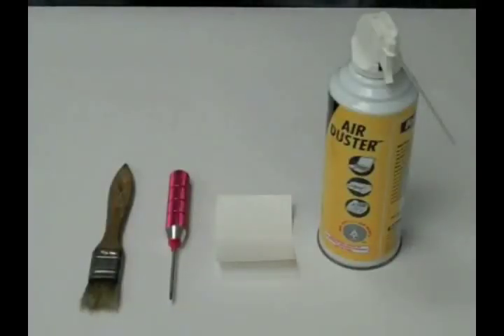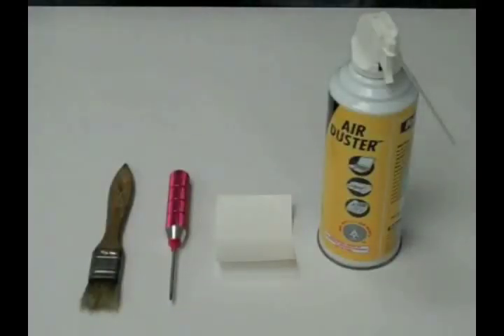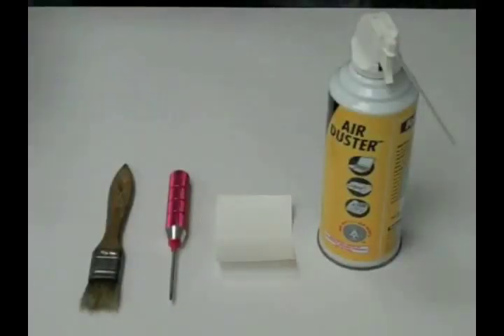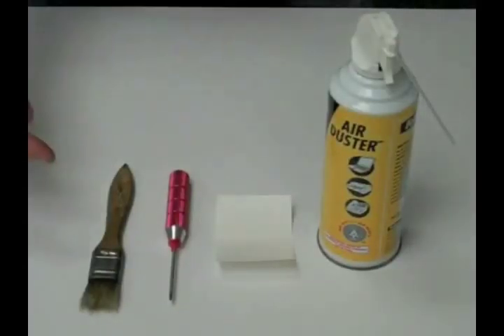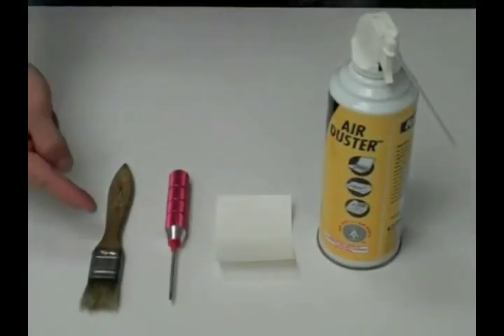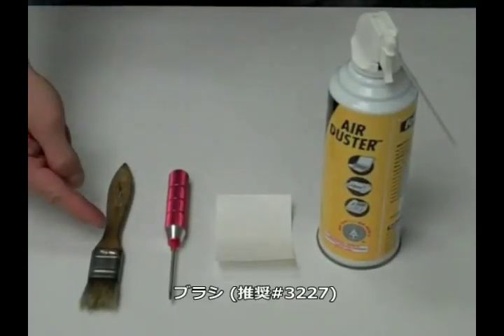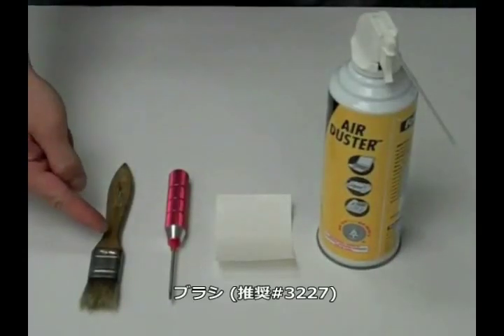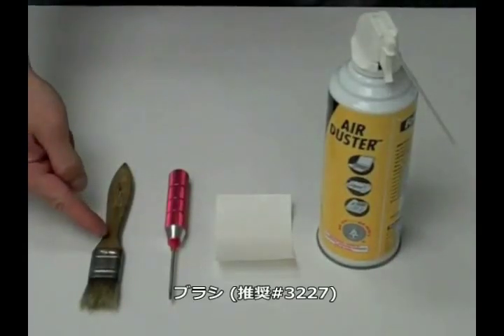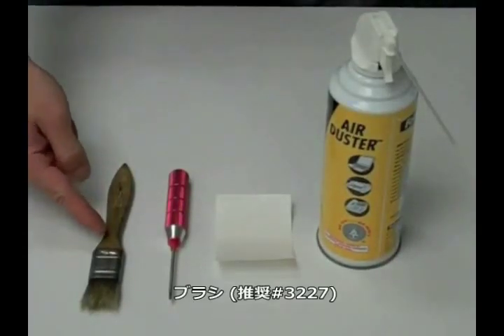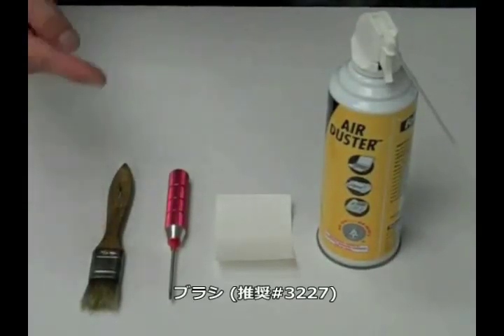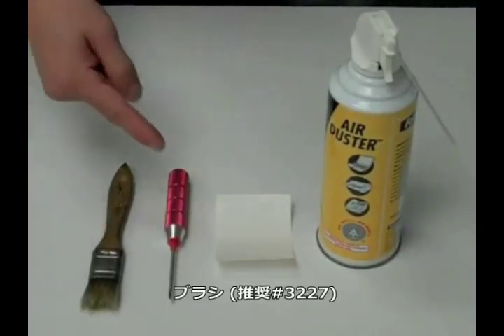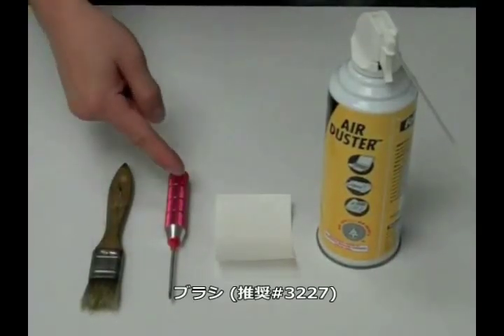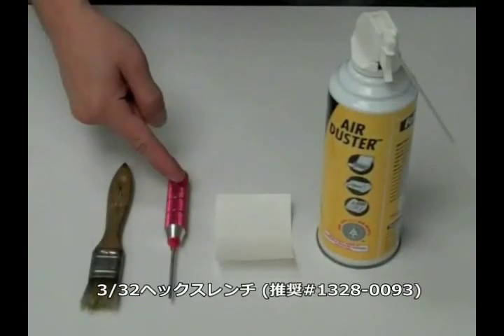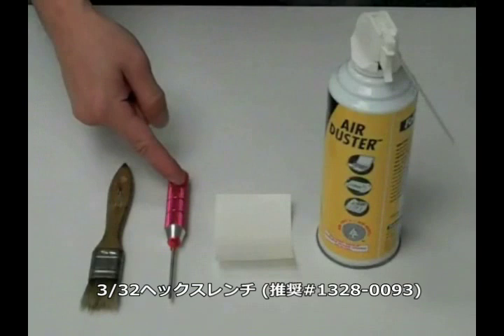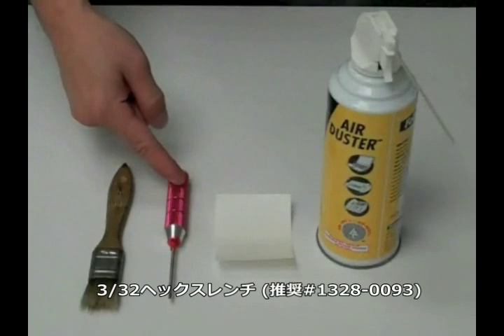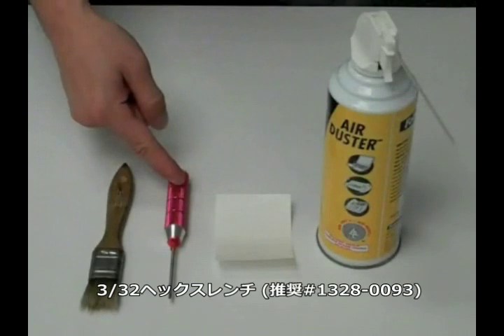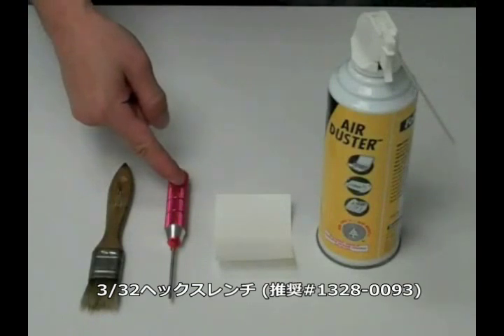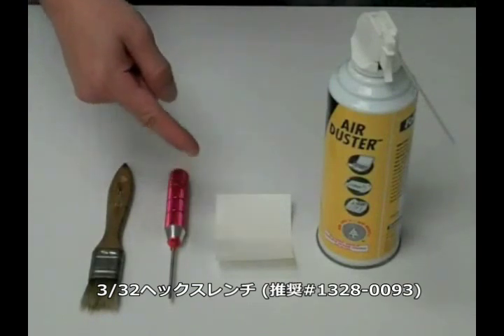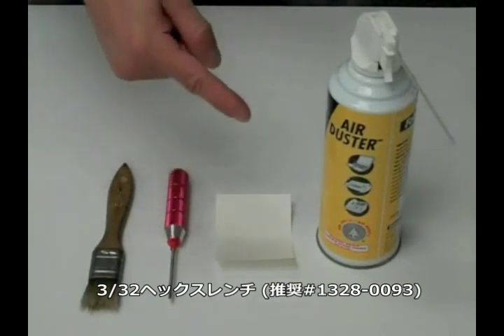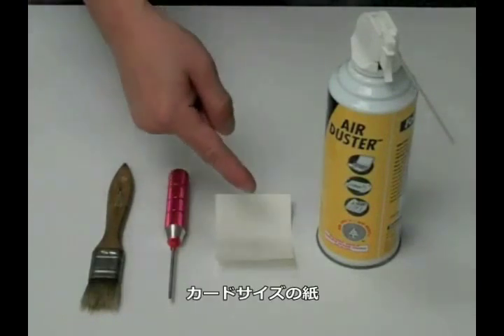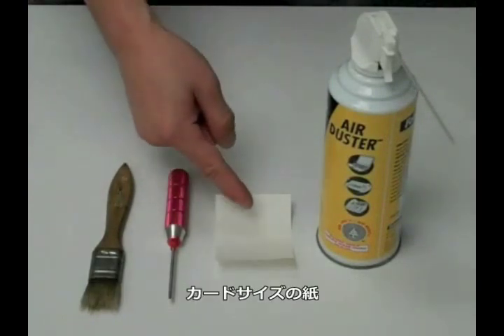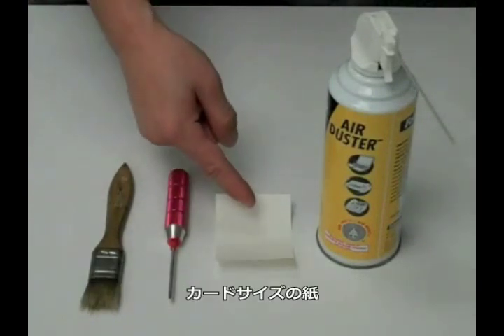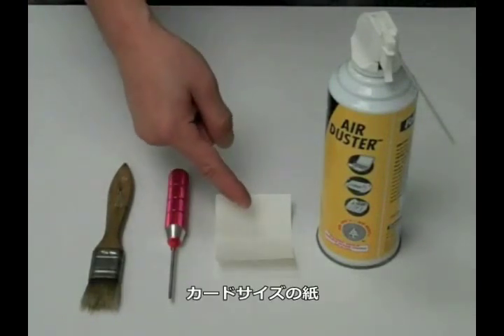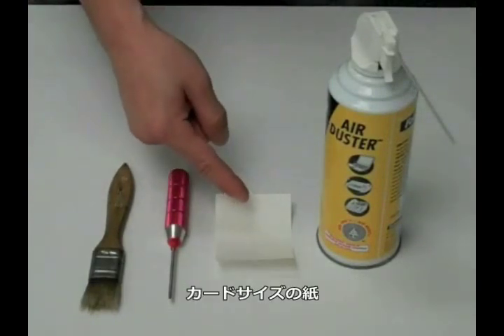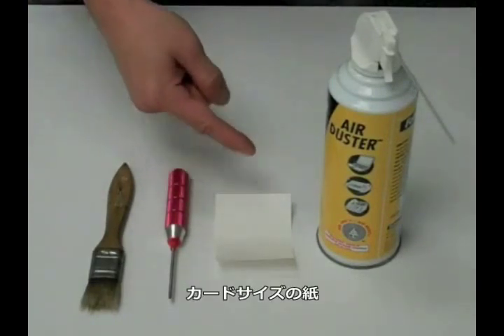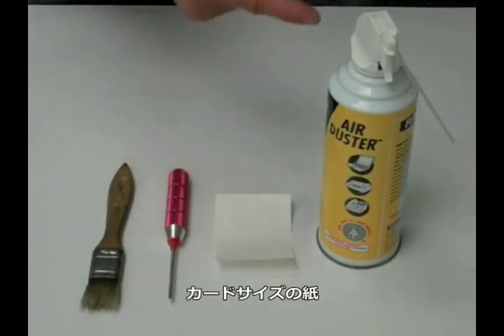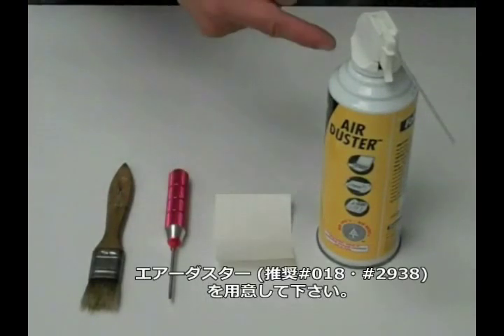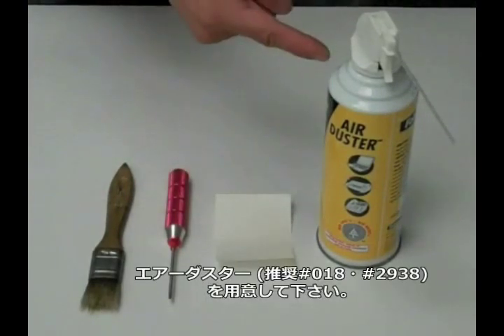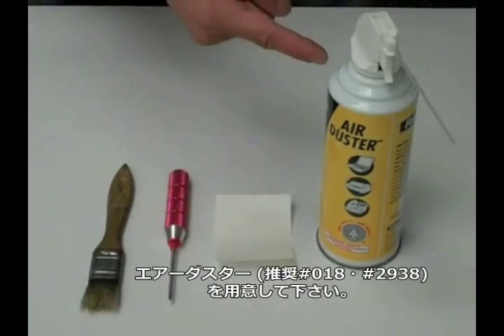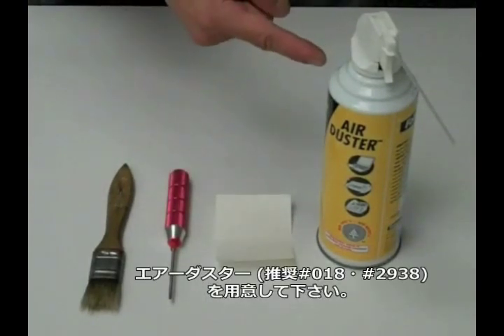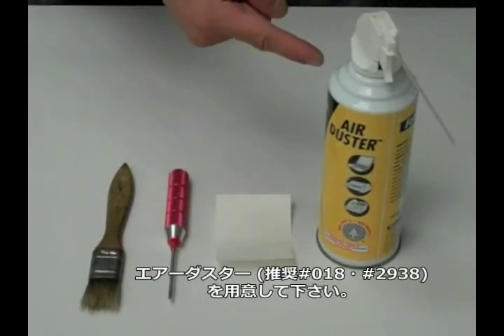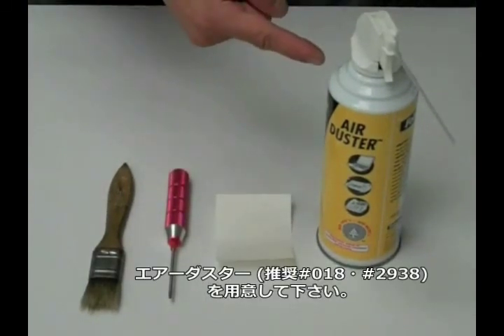For this step, you'll need a small brush, a 3/32nds hex wrench, a small piece of cardstock, and a can of compressed air.